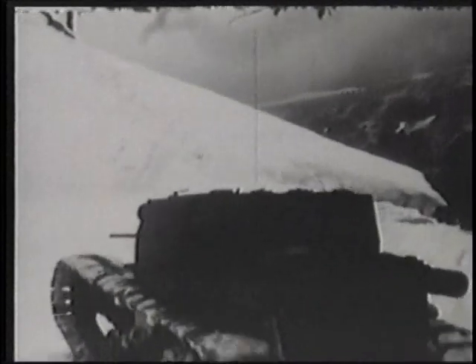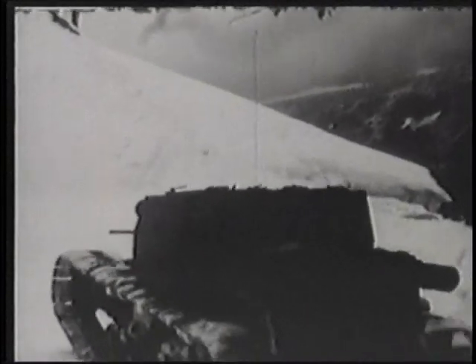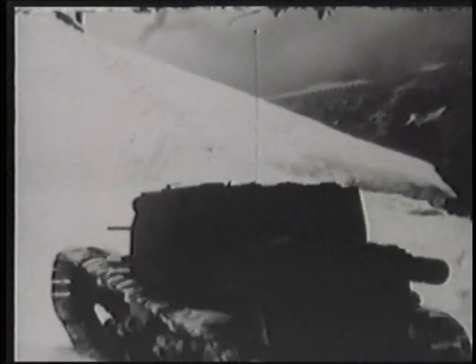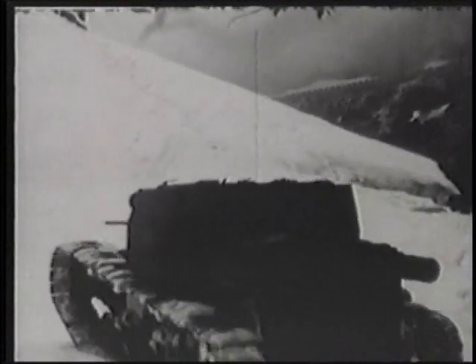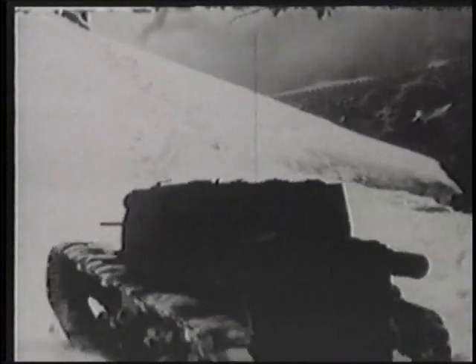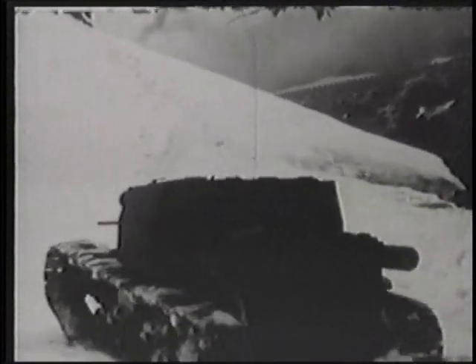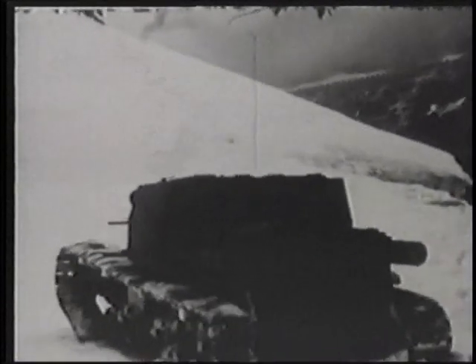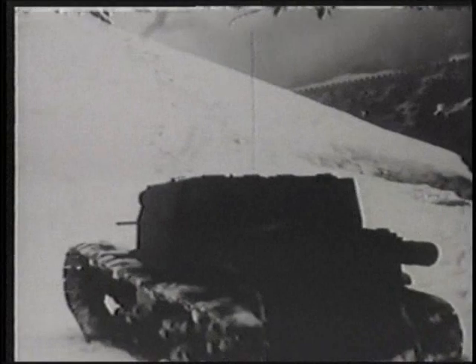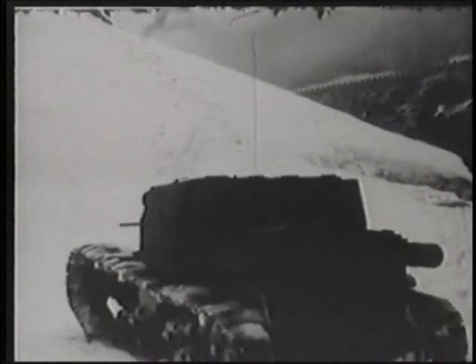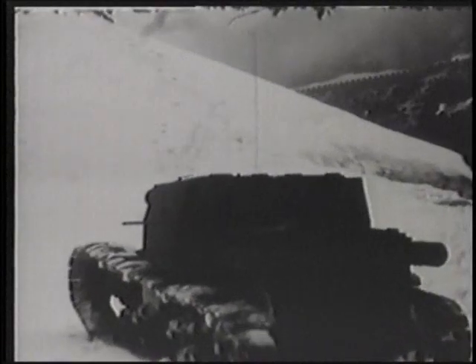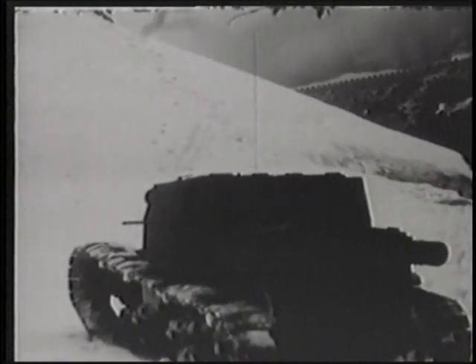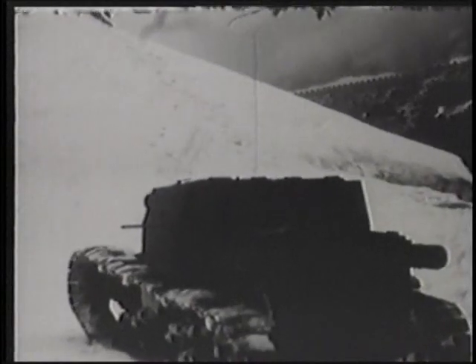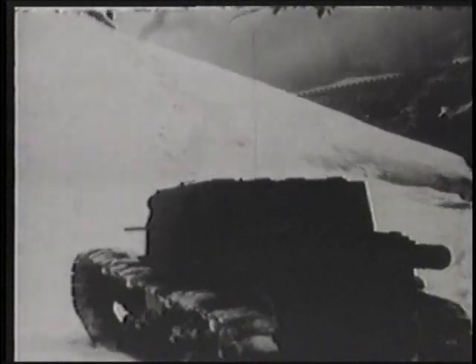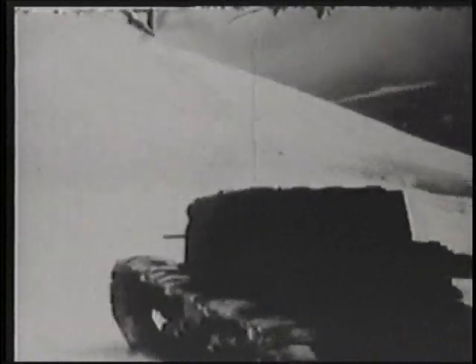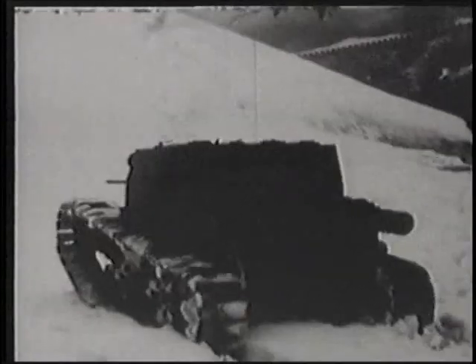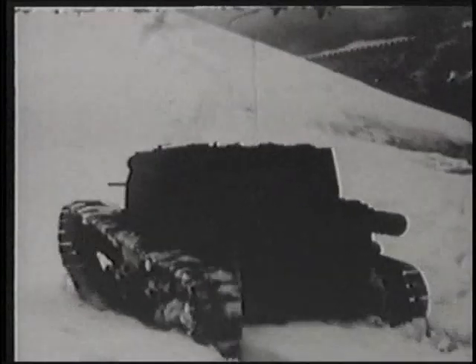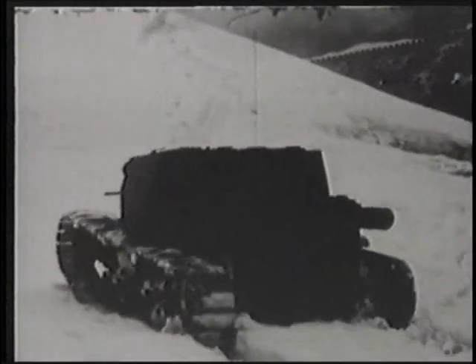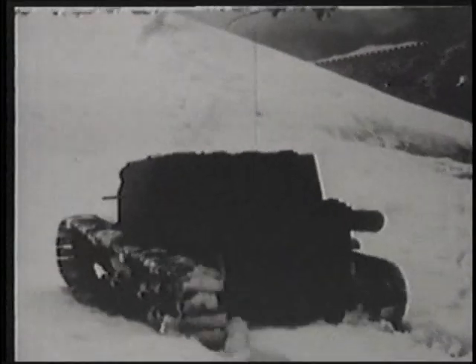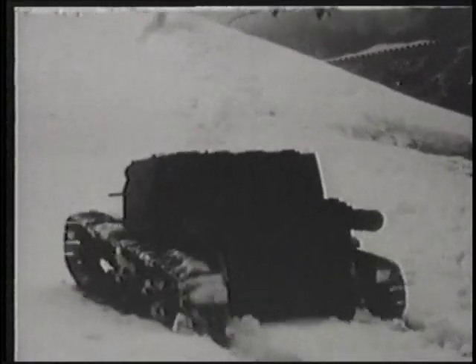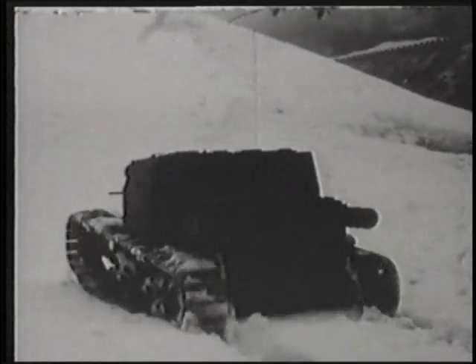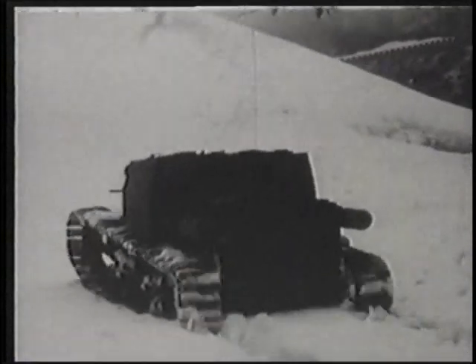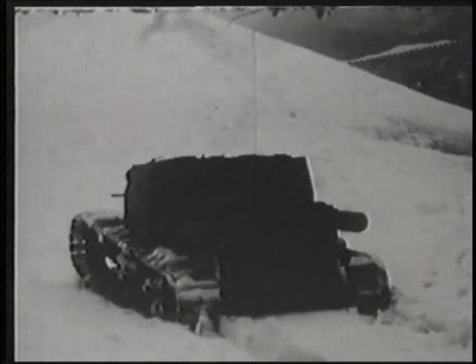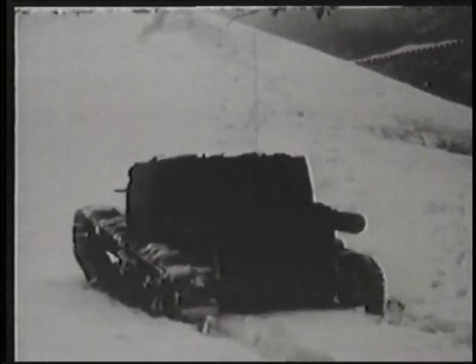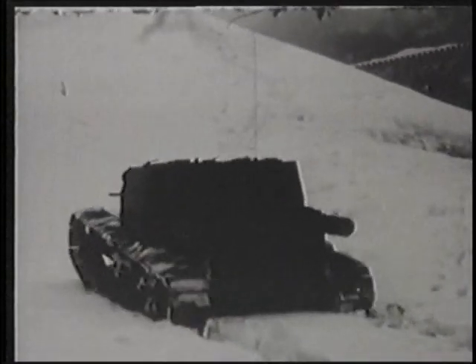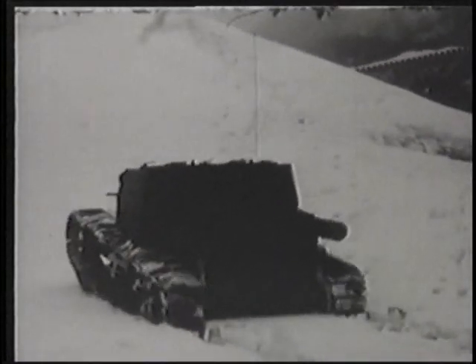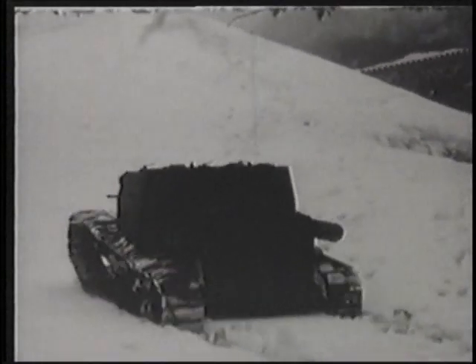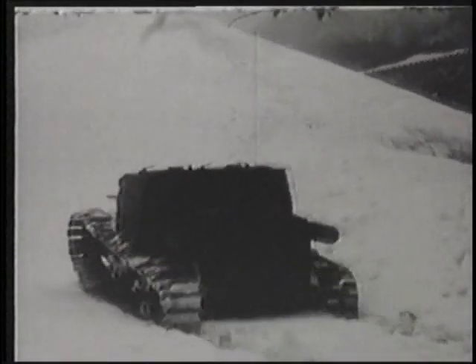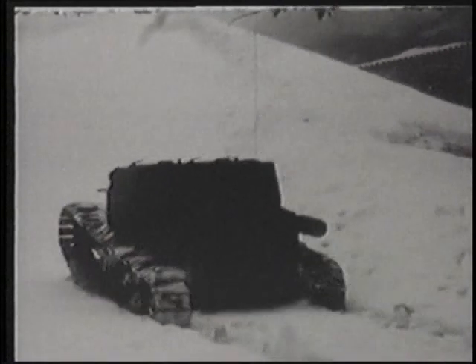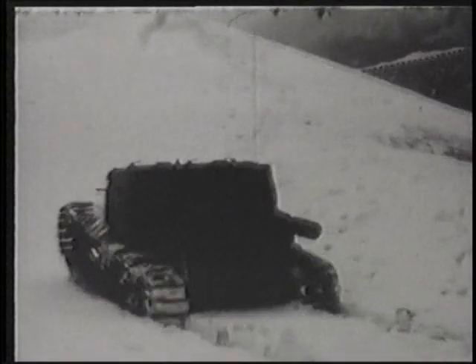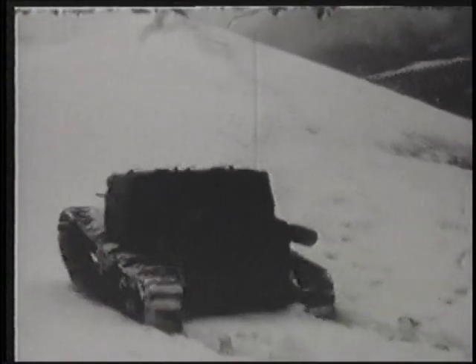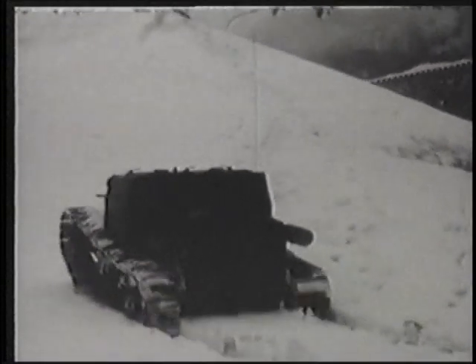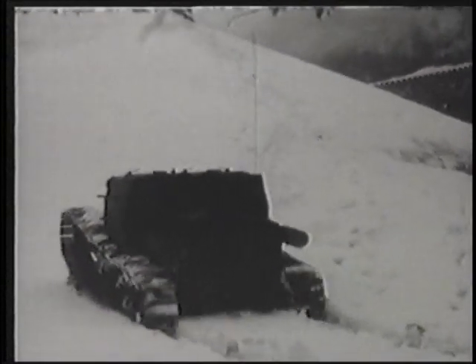Plans were made to equip a tank destroyer version with a 47-millimeter cannon, but this idea was eventually abandoned.